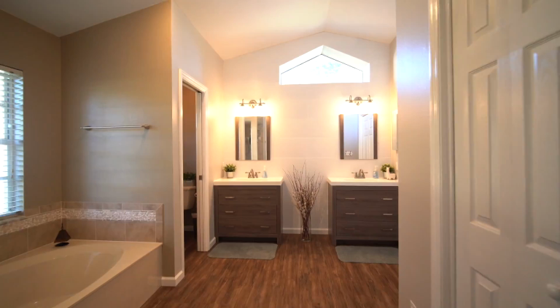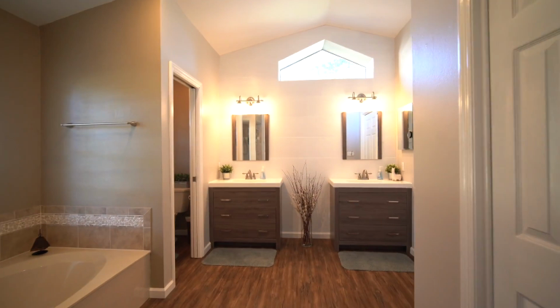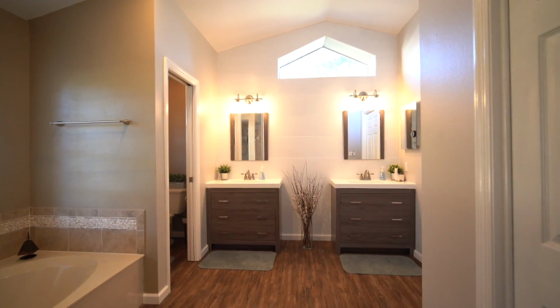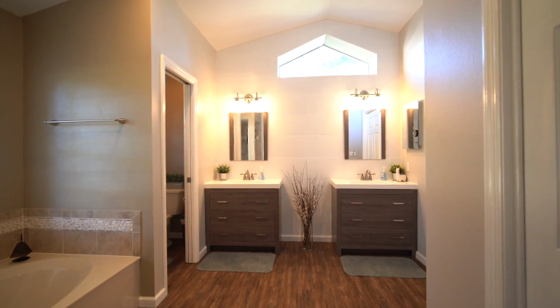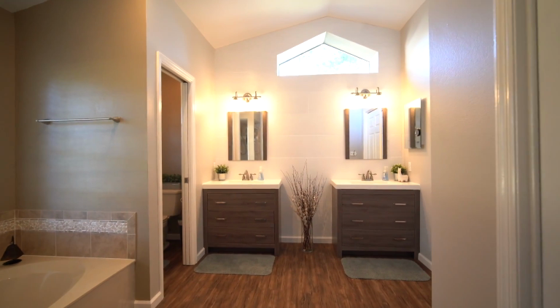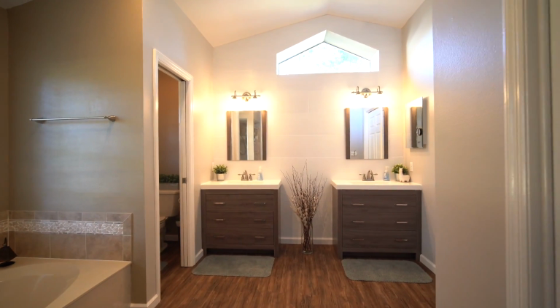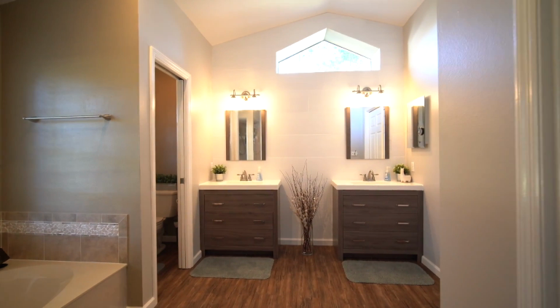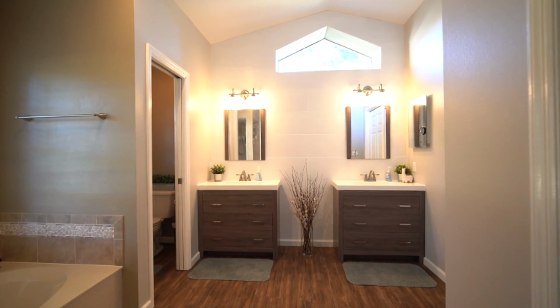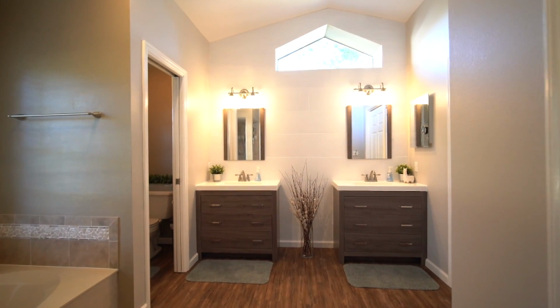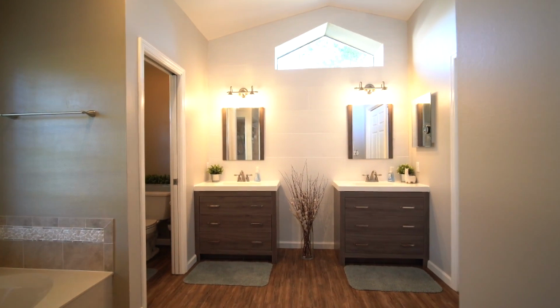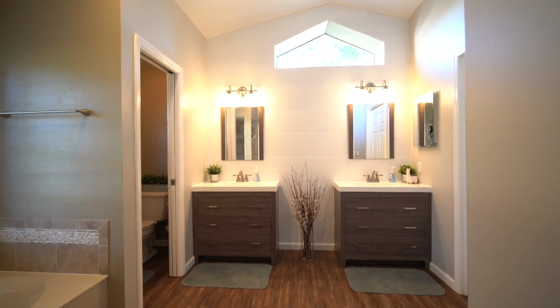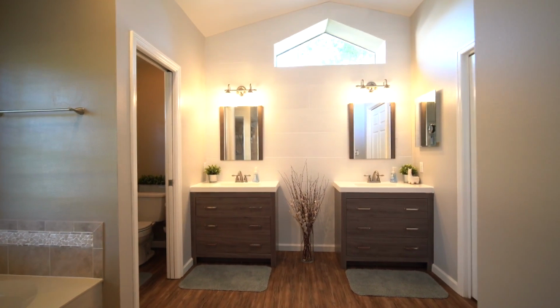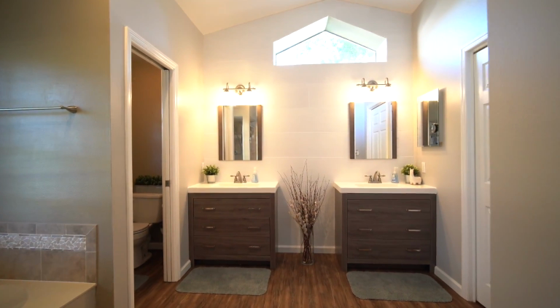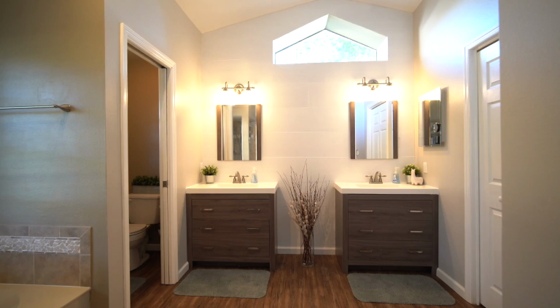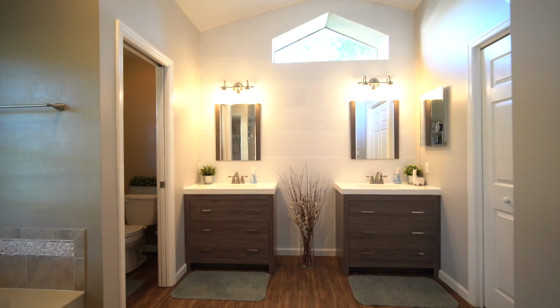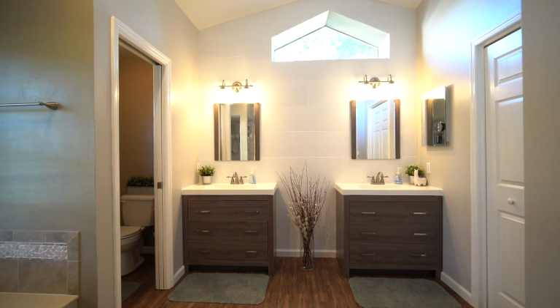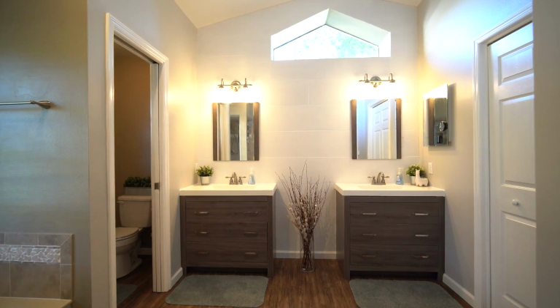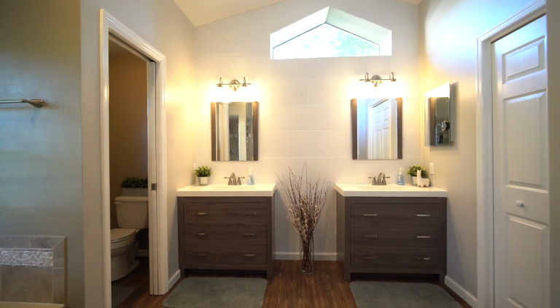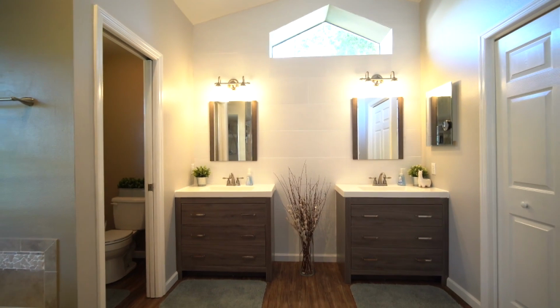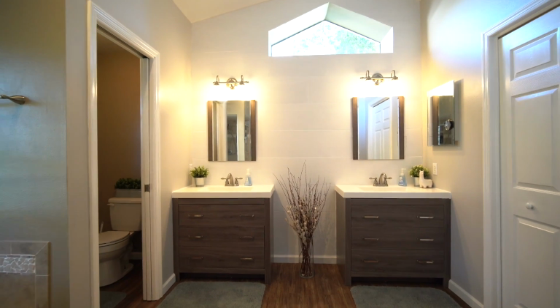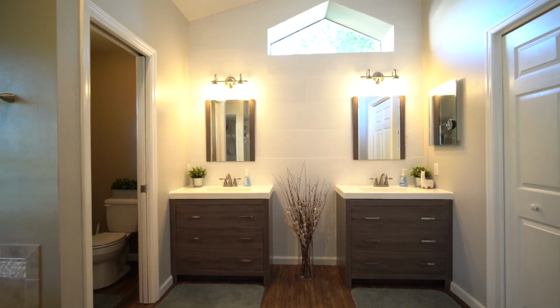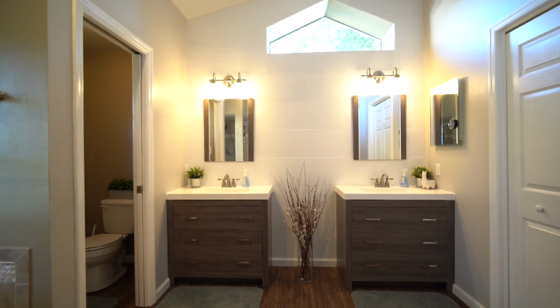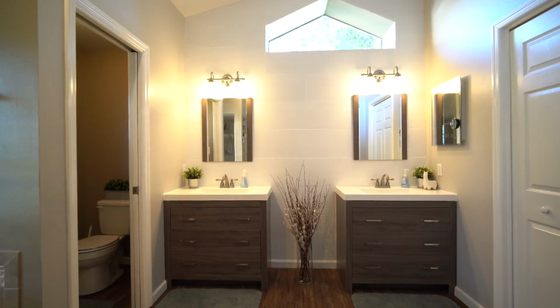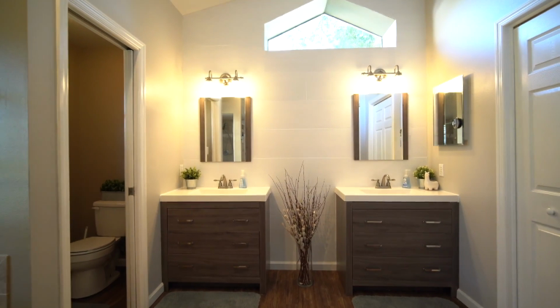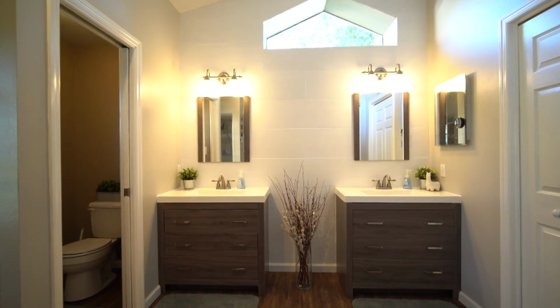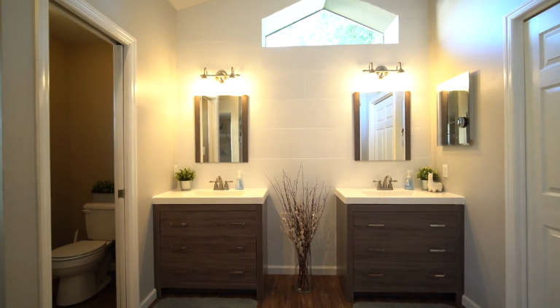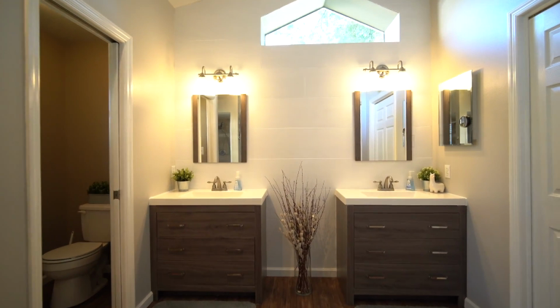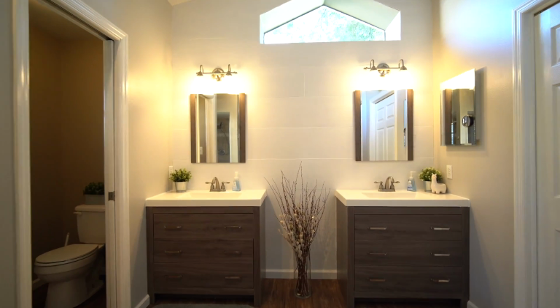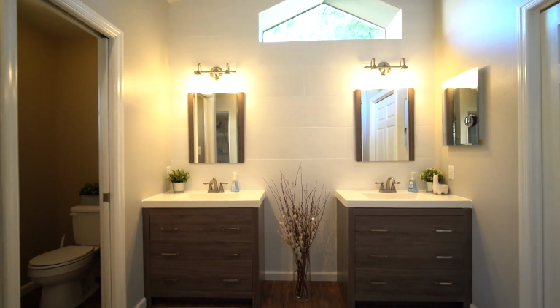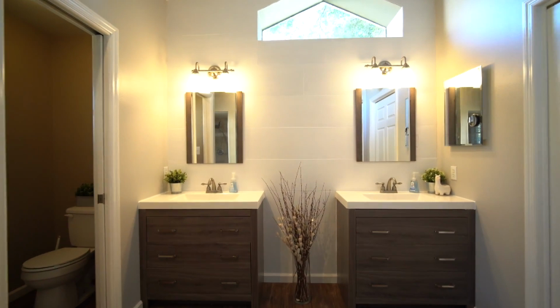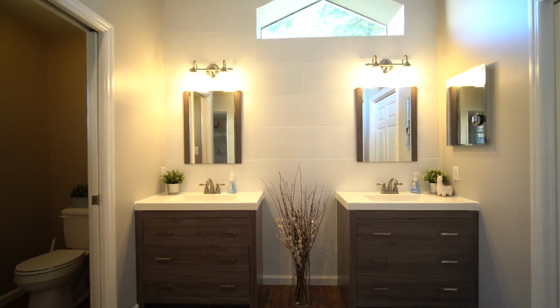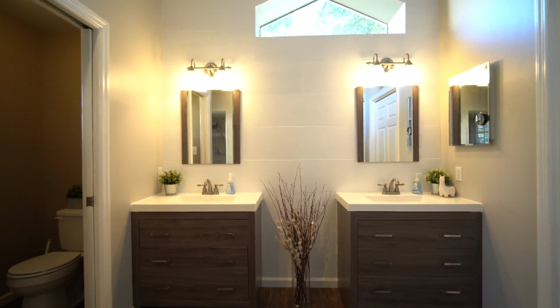The master bathroom features an accent shiplap wall, brand new light fixtures, and brand new dual vanities.